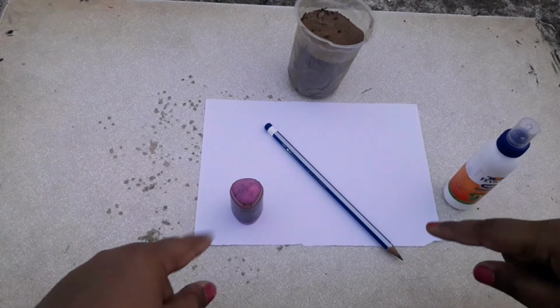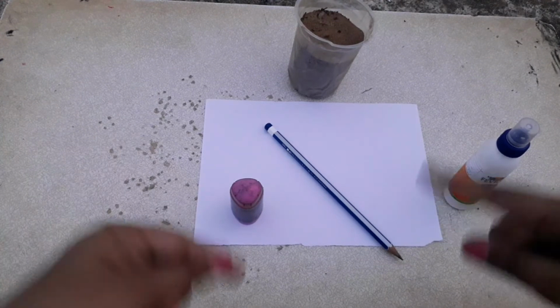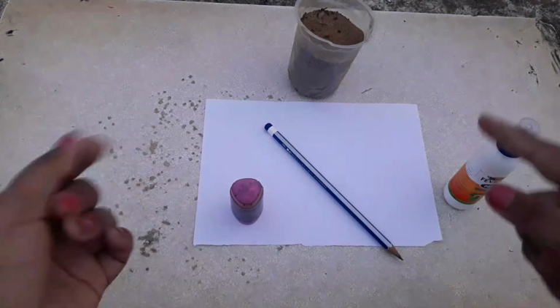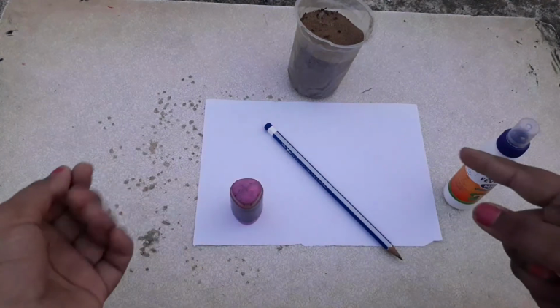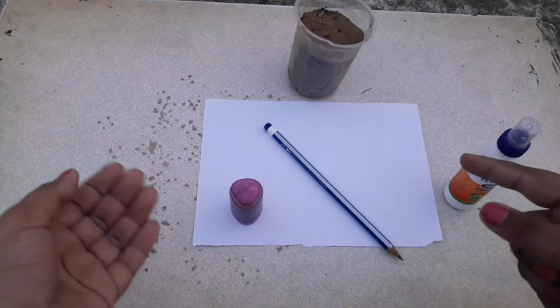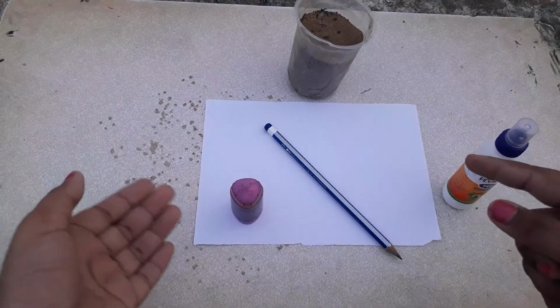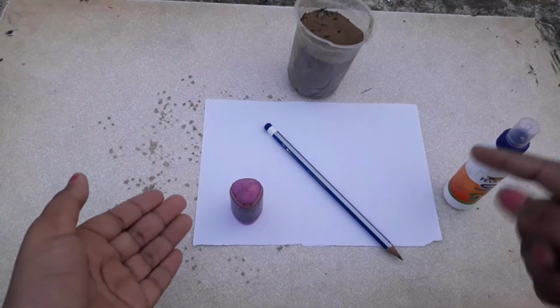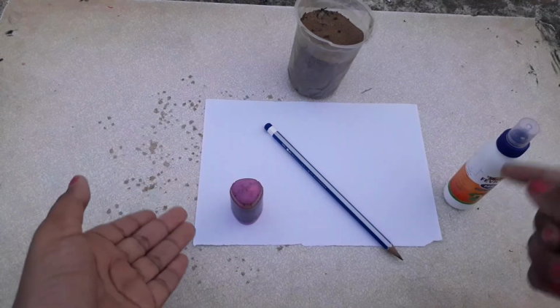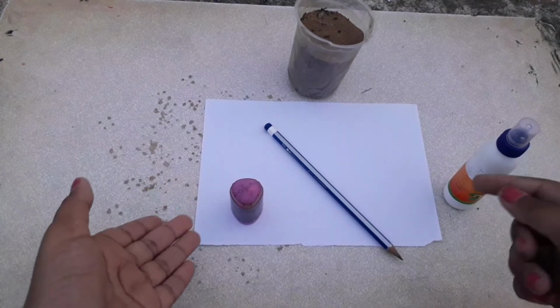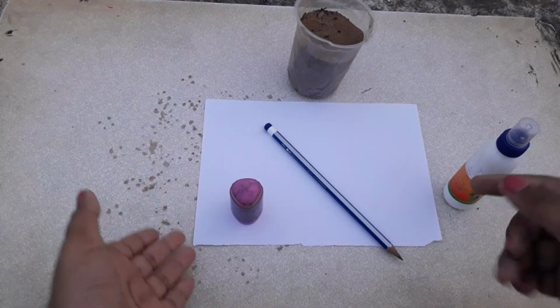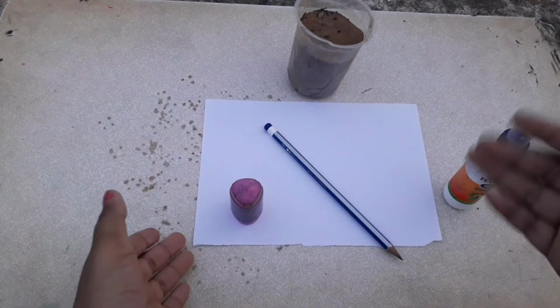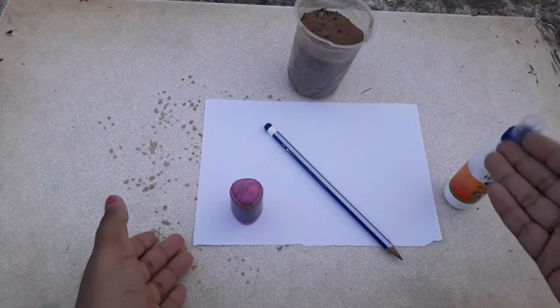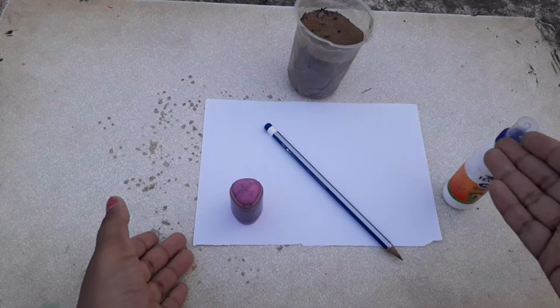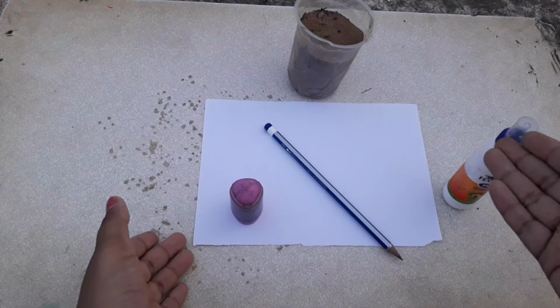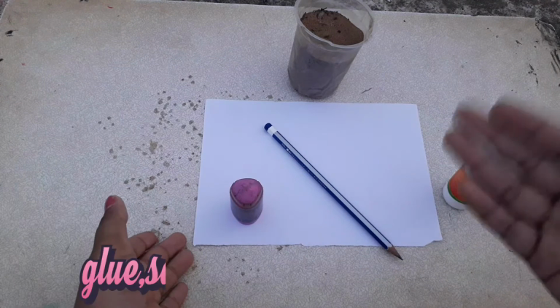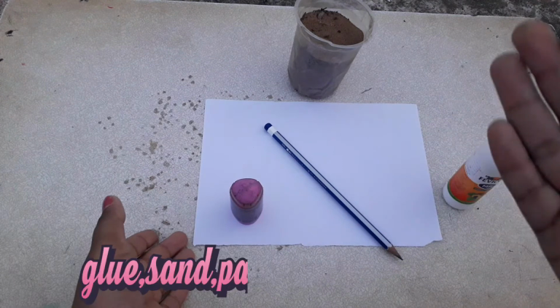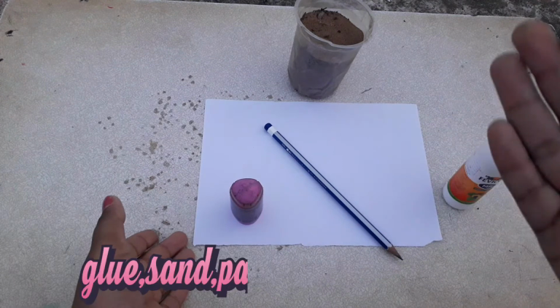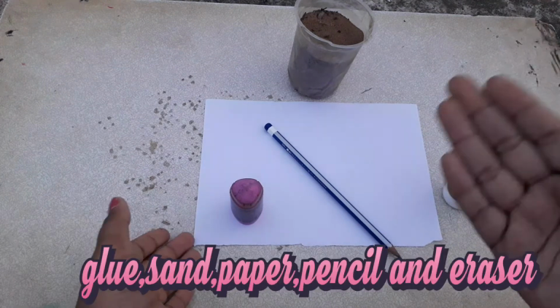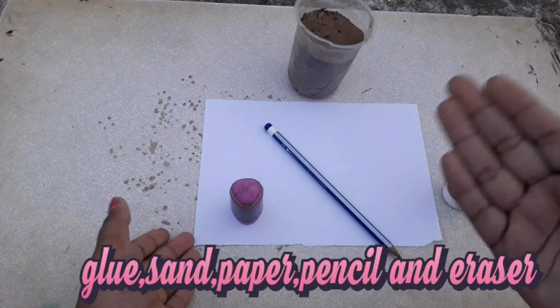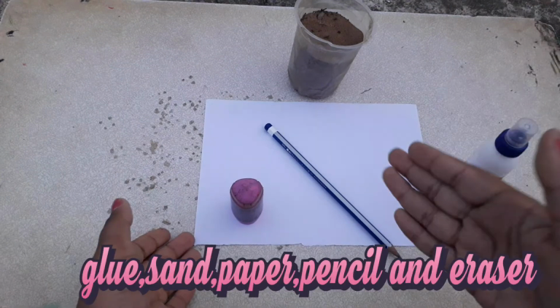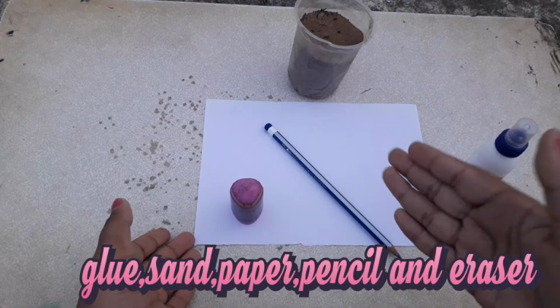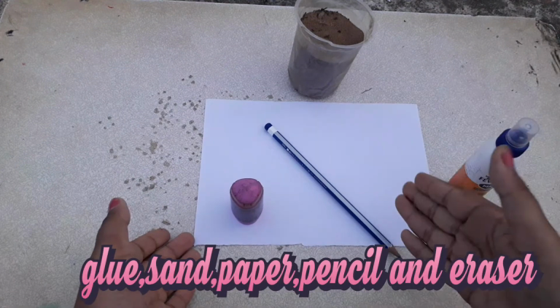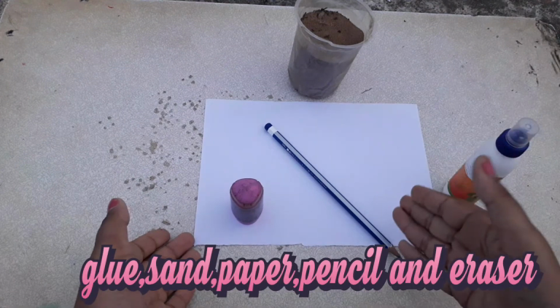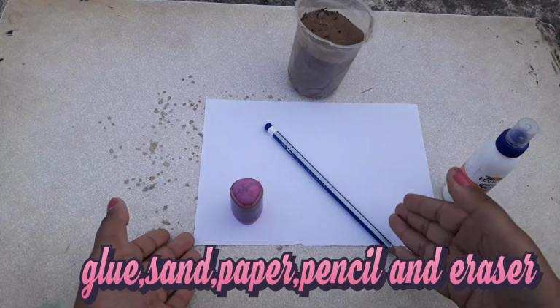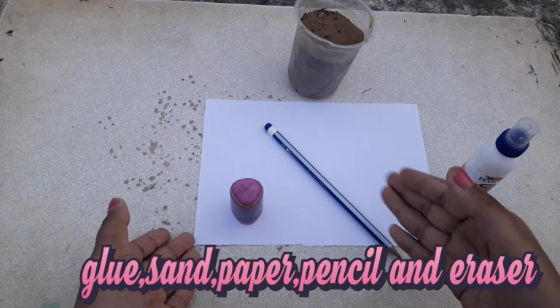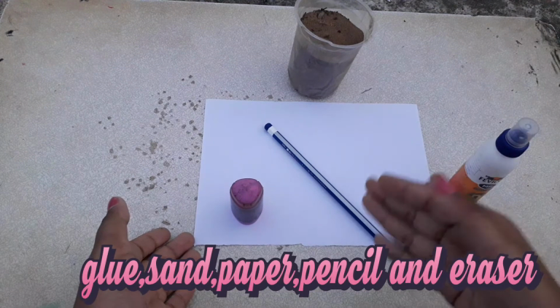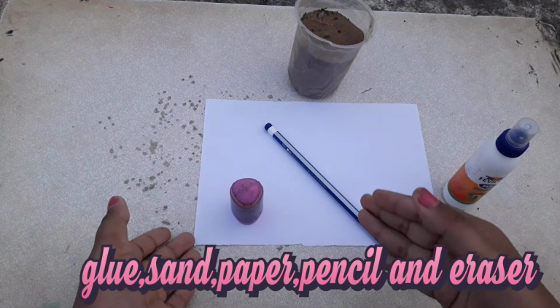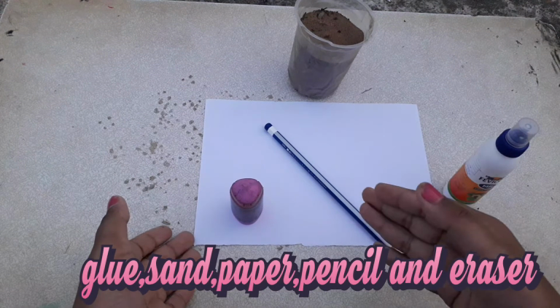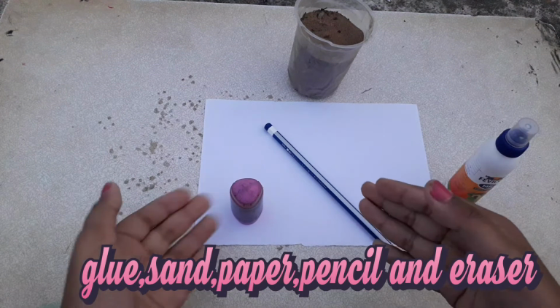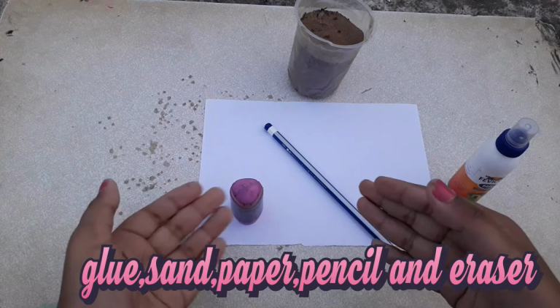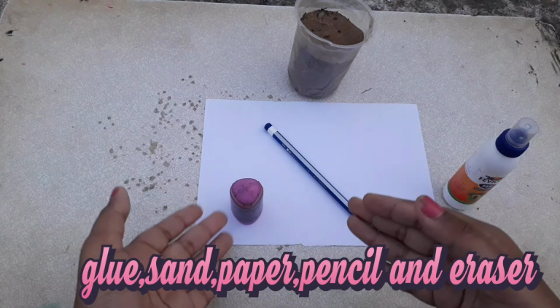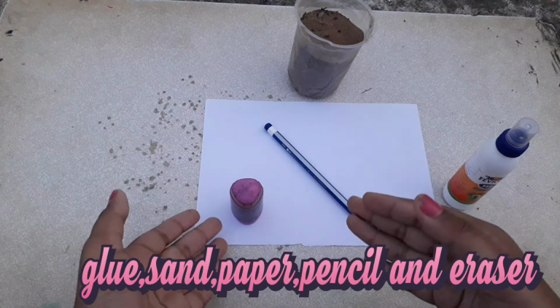The materials are of course glue, sand, paper, pencil and eraser.